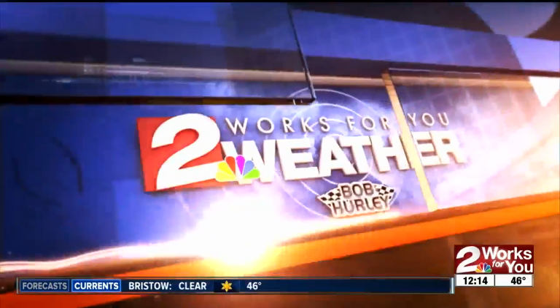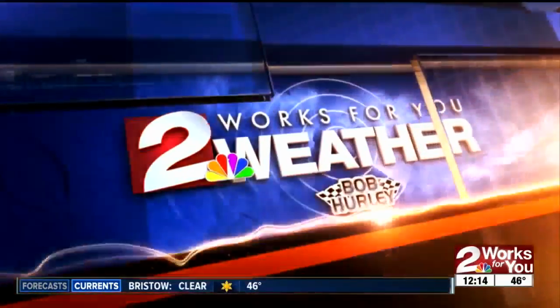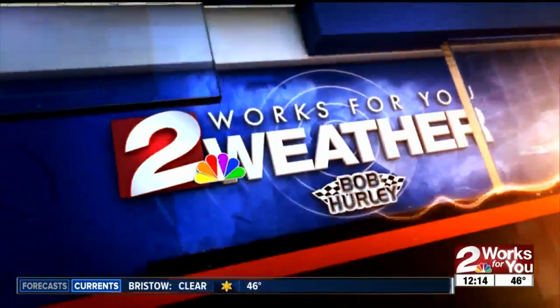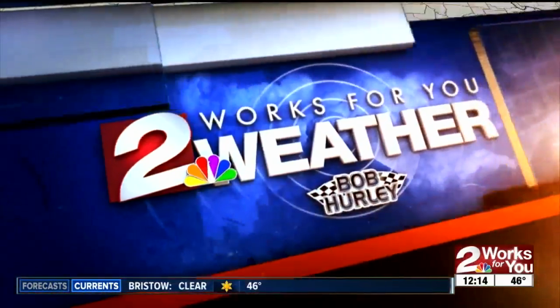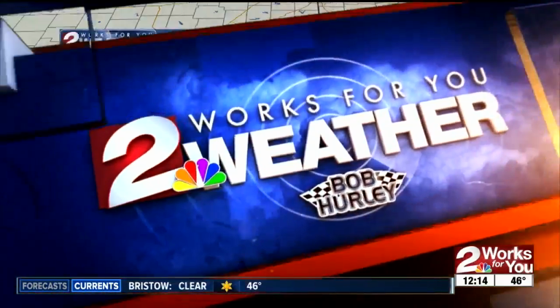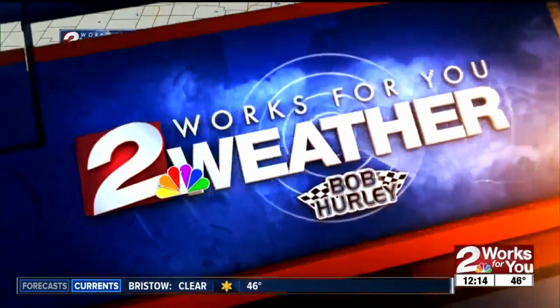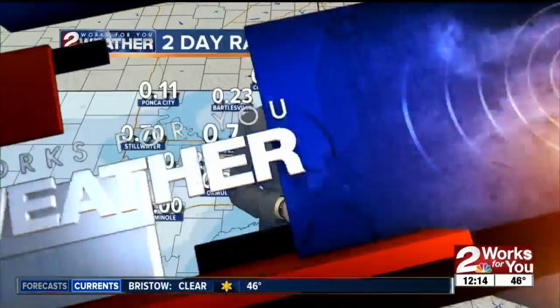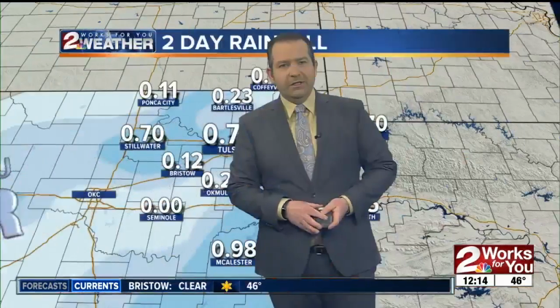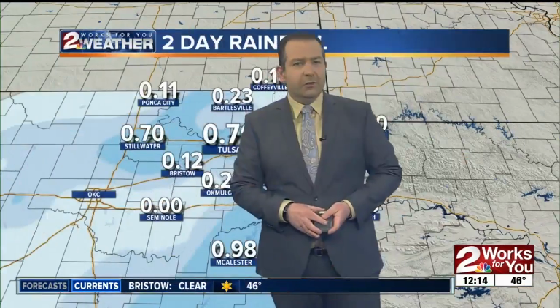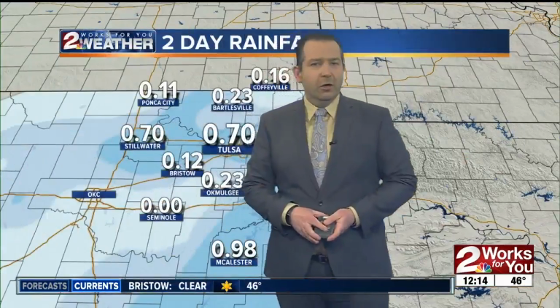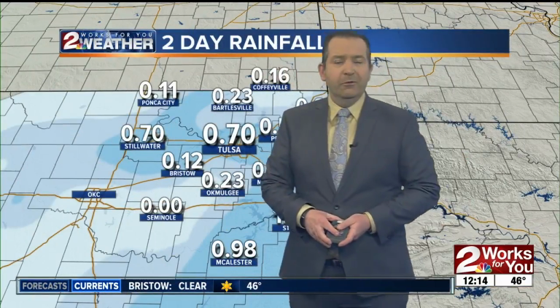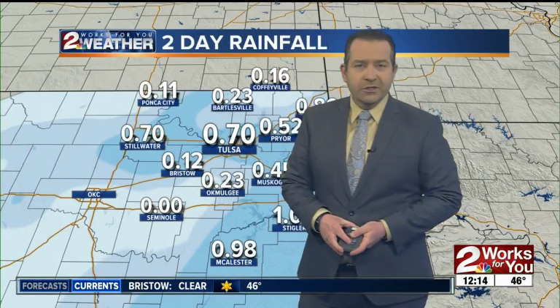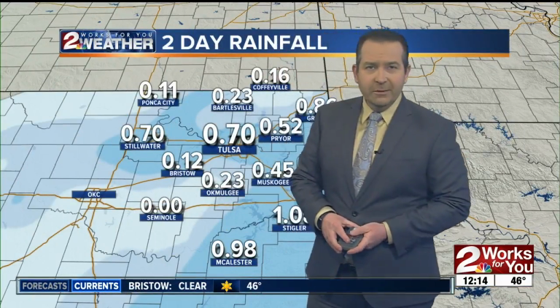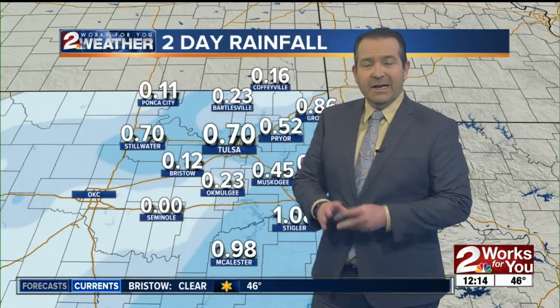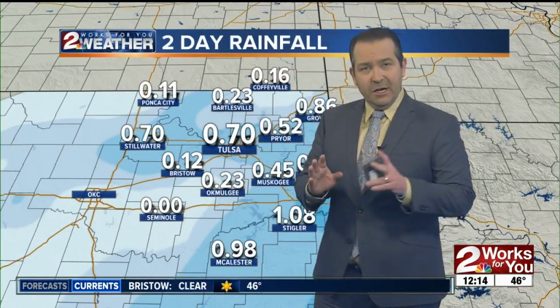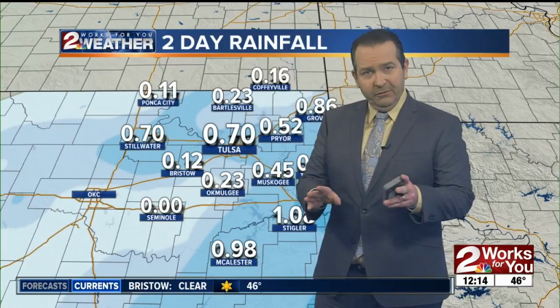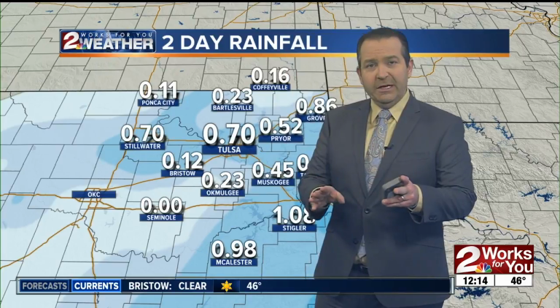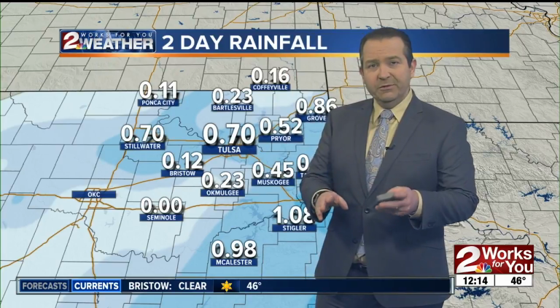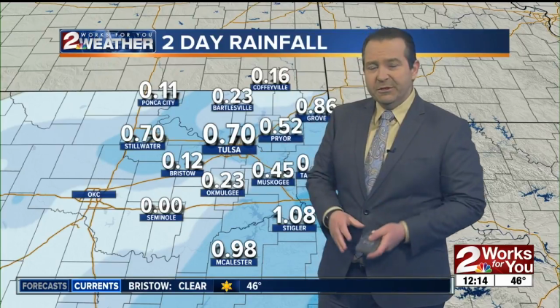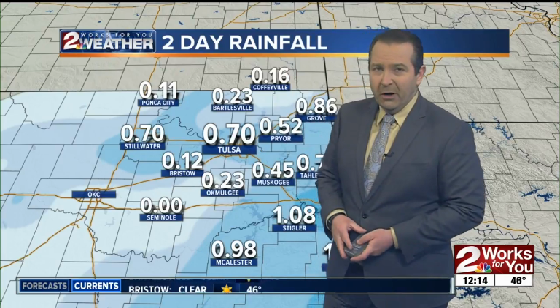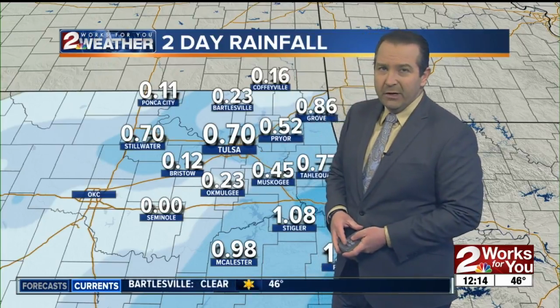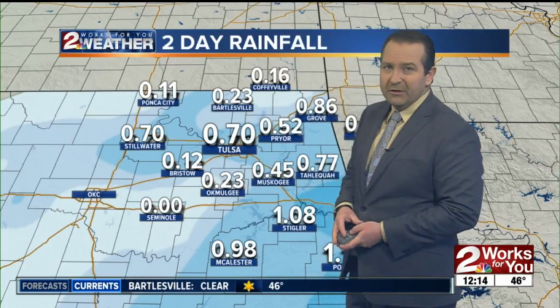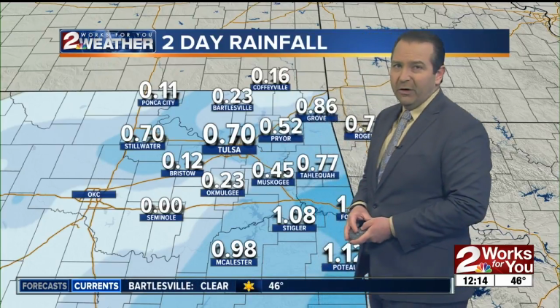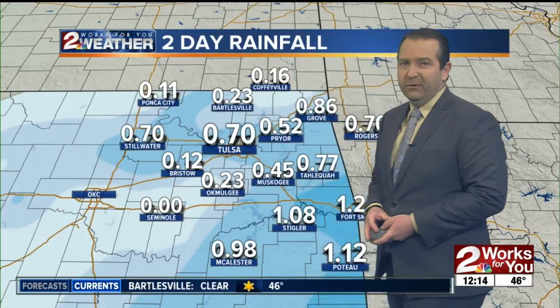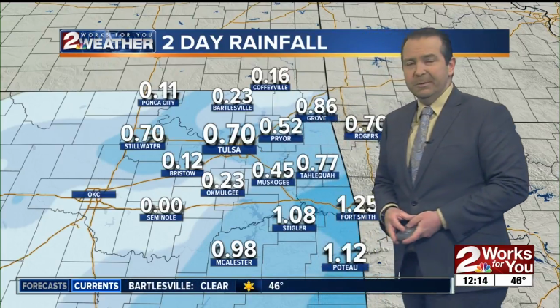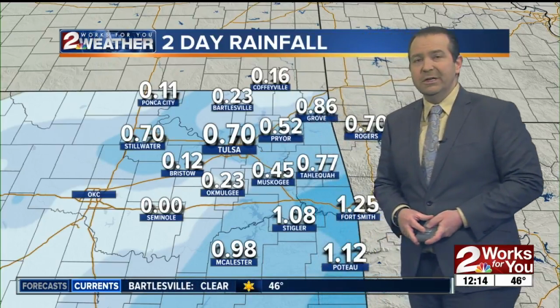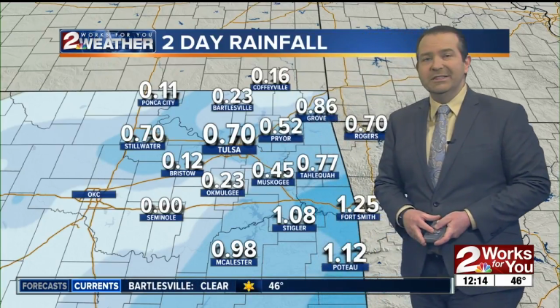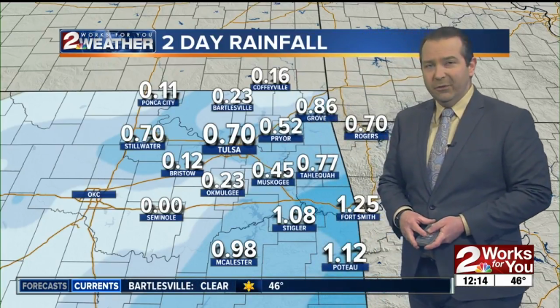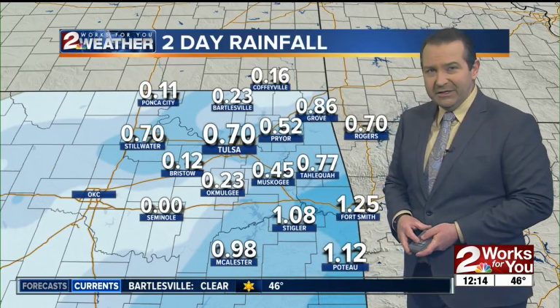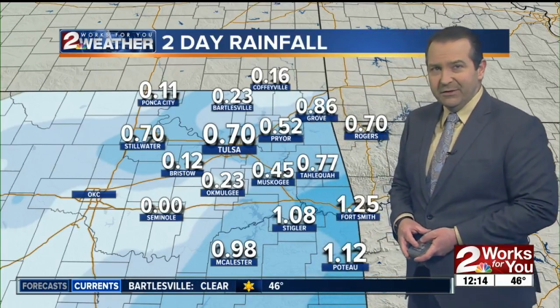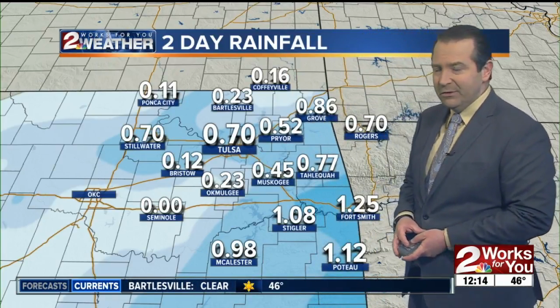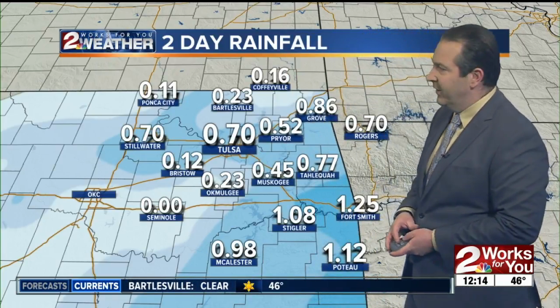Hey, it's great to see sunshine across eastern Oklahoma for today. With the last couple of days, we've seen some healthy amounts of rainfall, especially south and east of the Tulsa area.